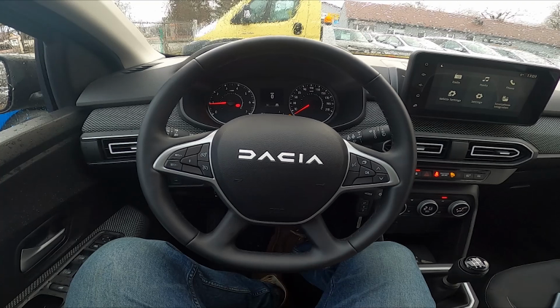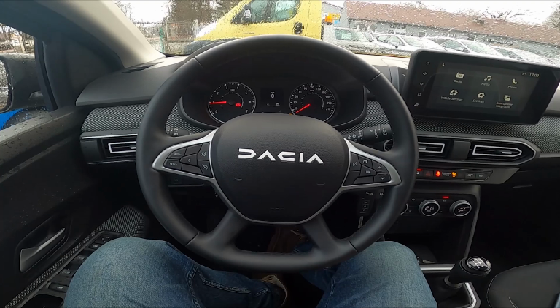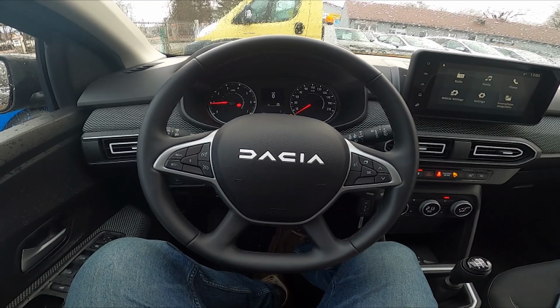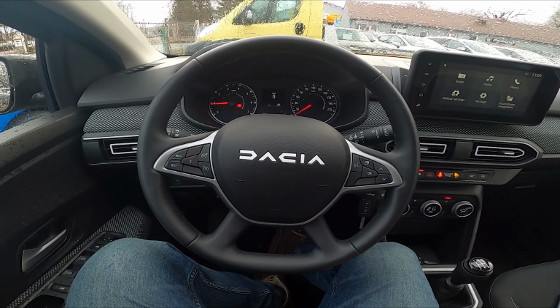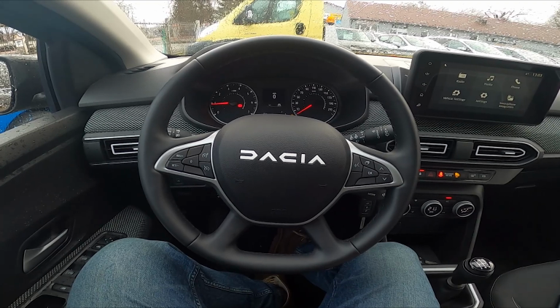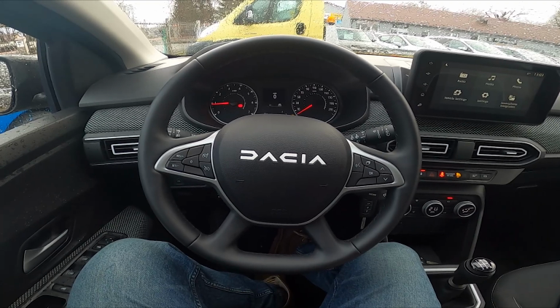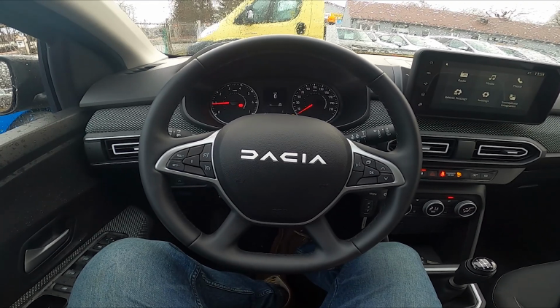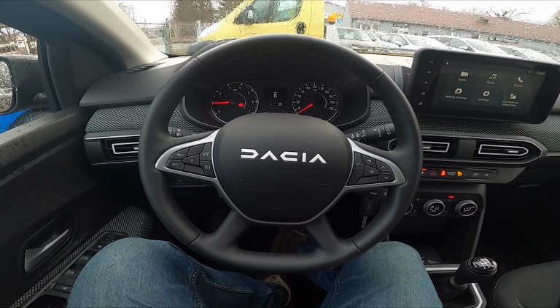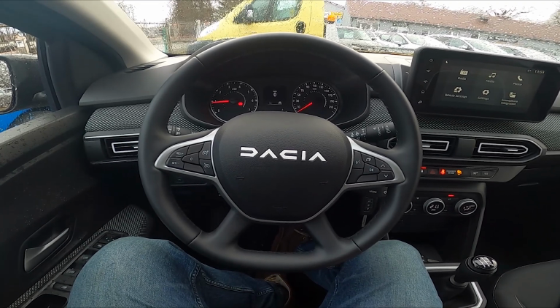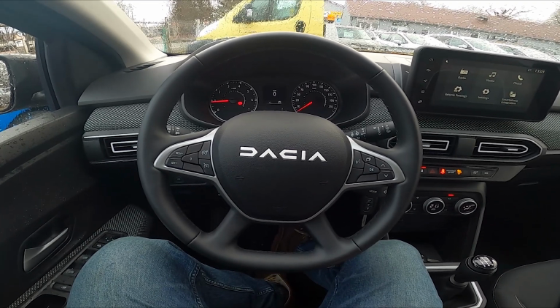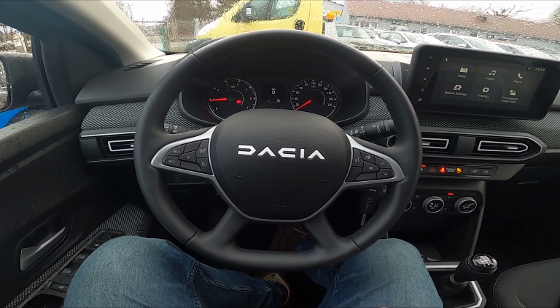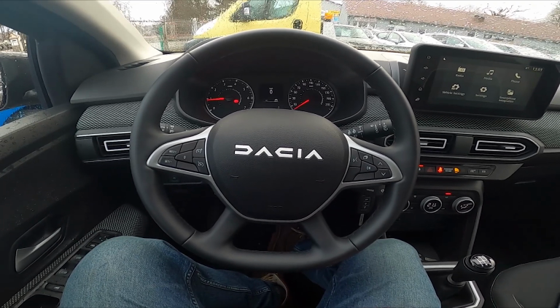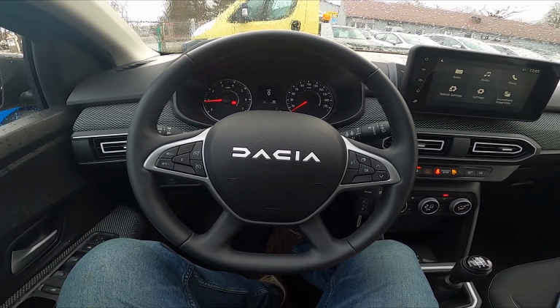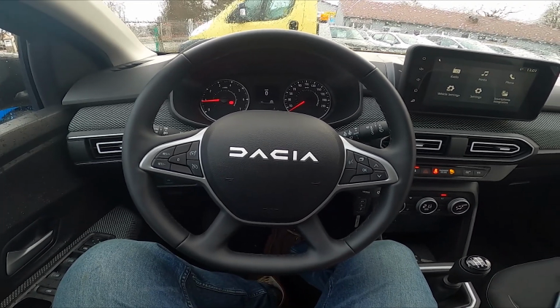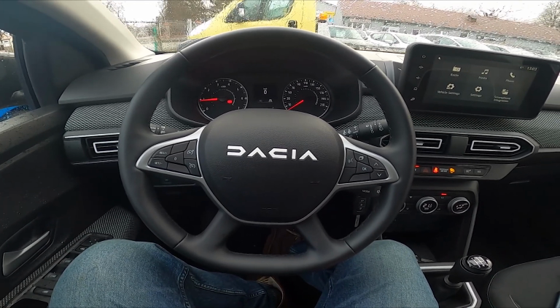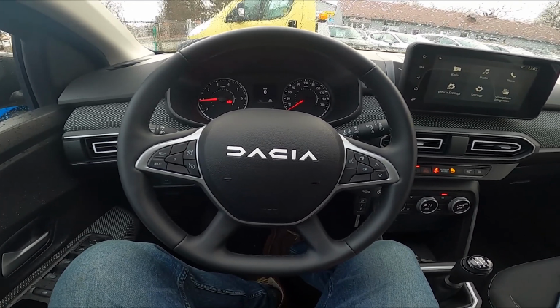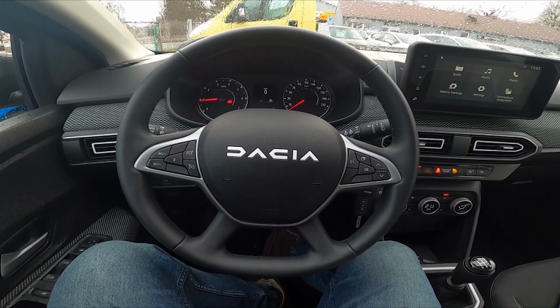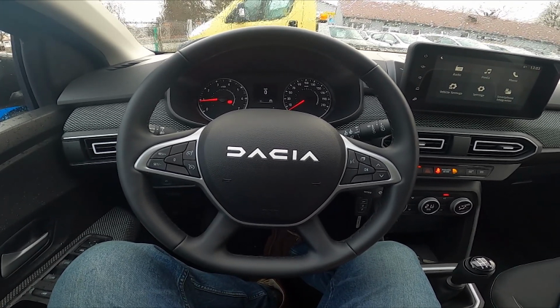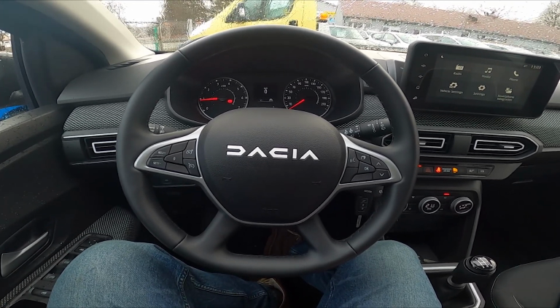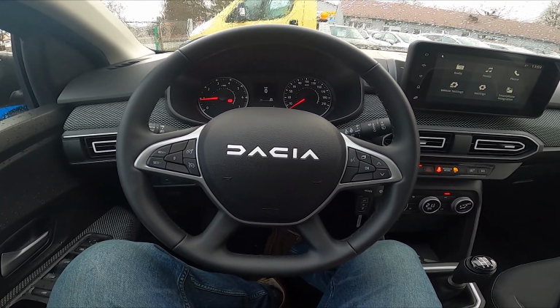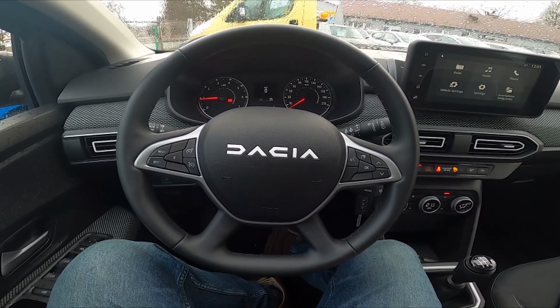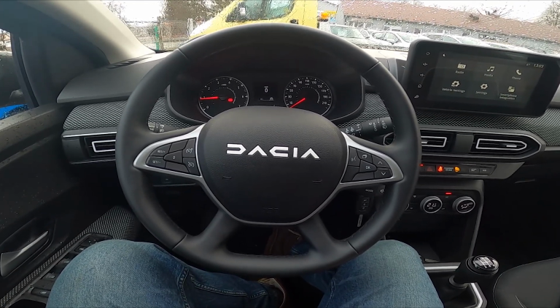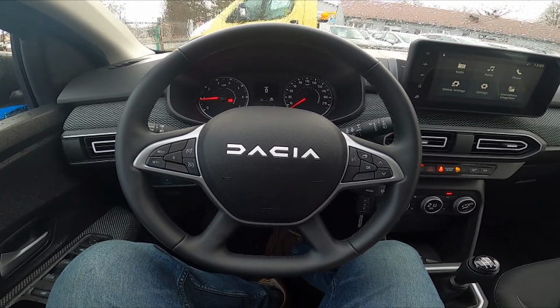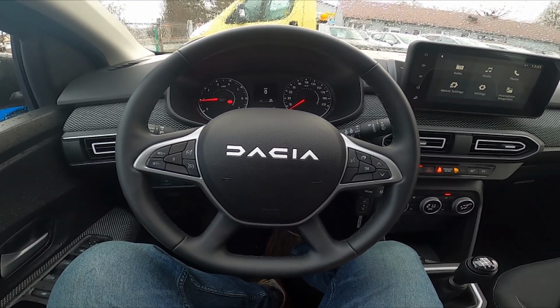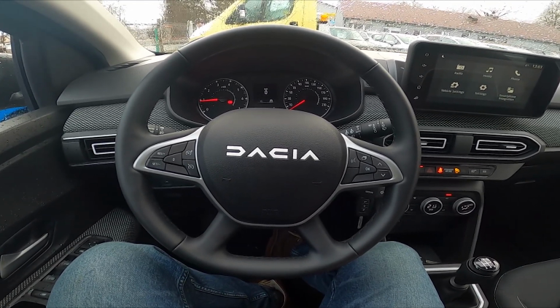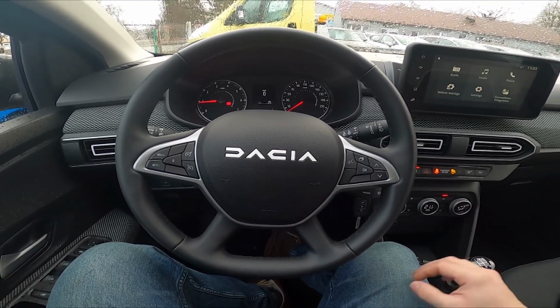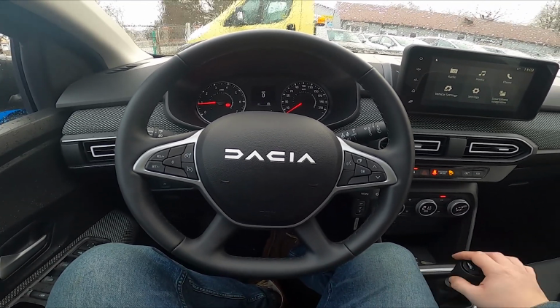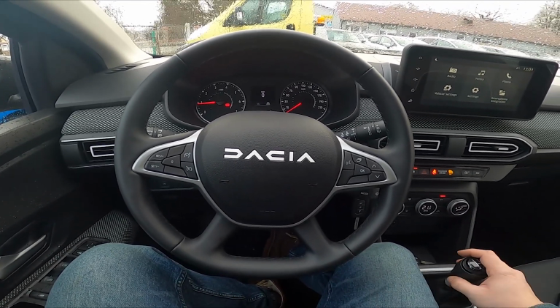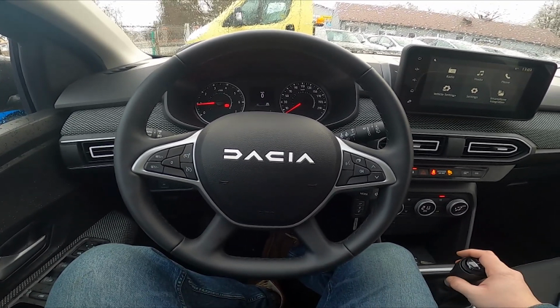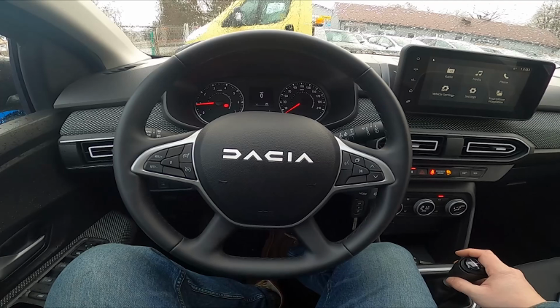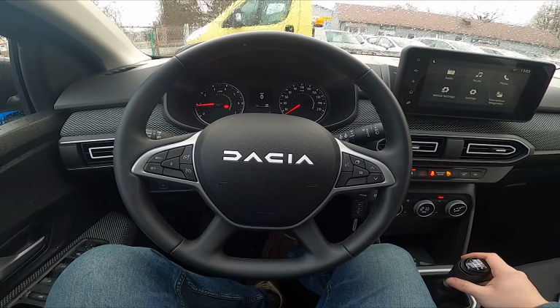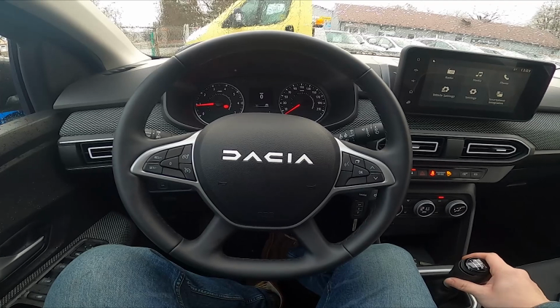Hello, today I'm in a Dacia Sandero. In this video I'll show you how to put on reverse gear.